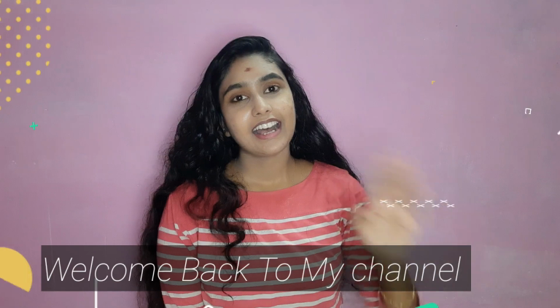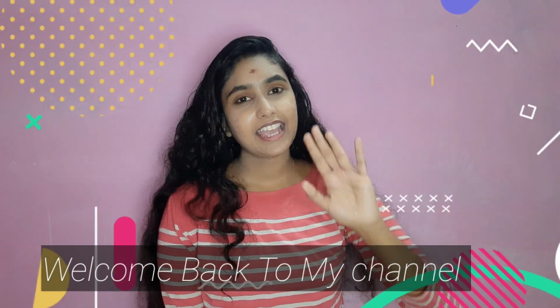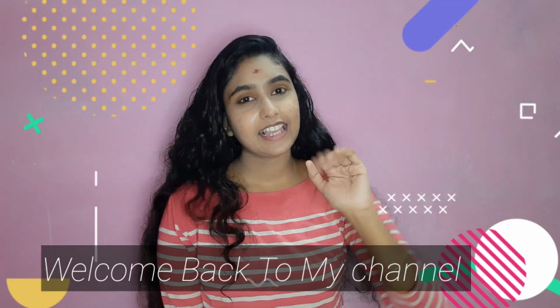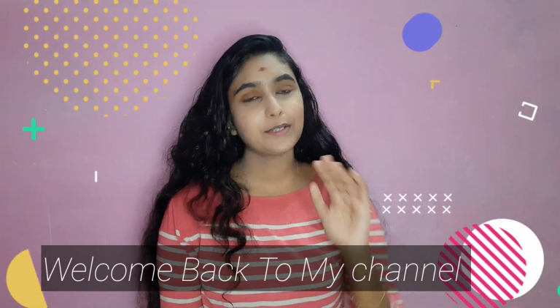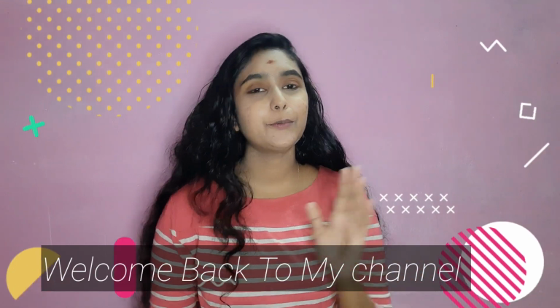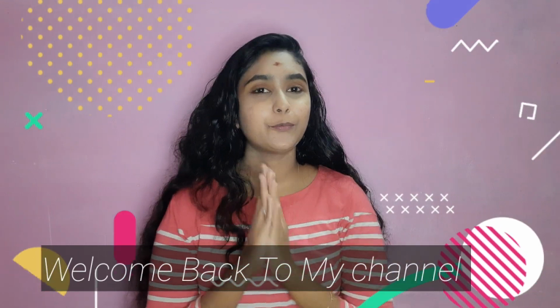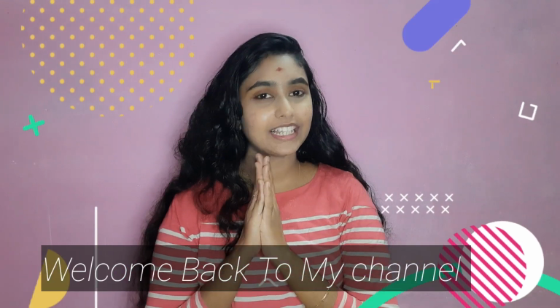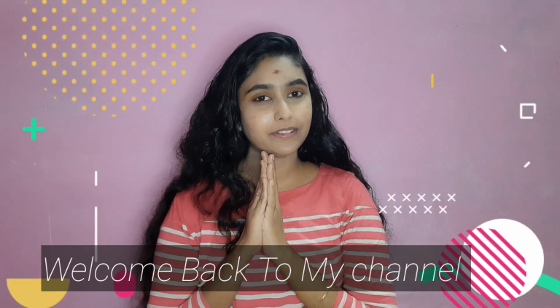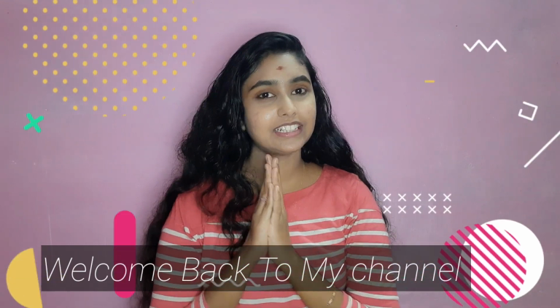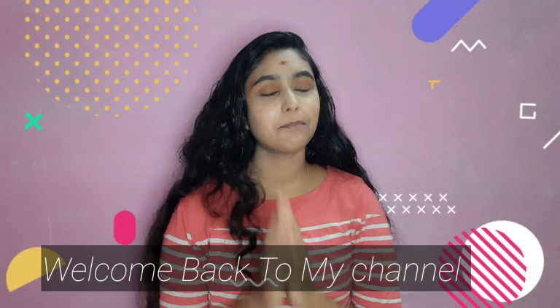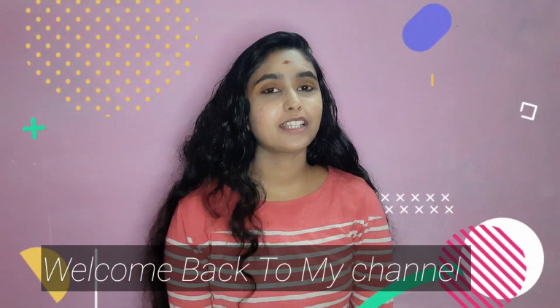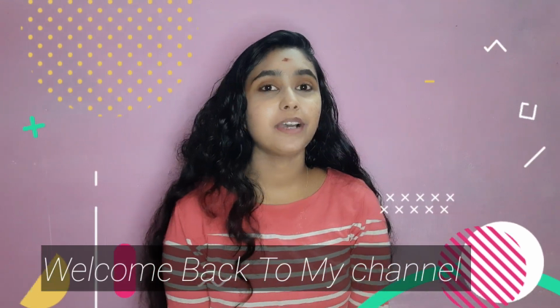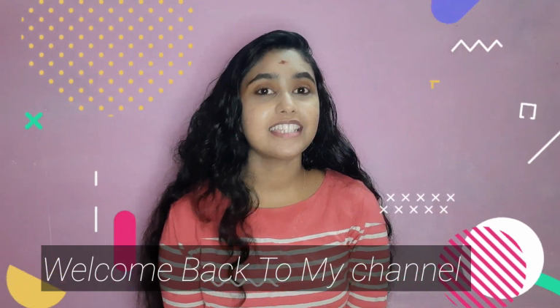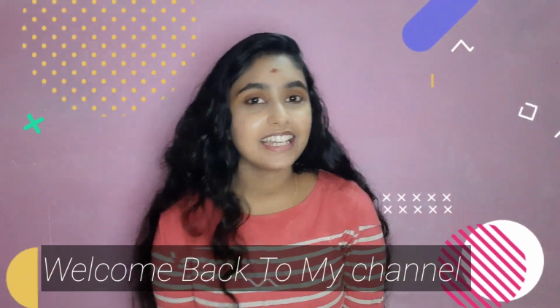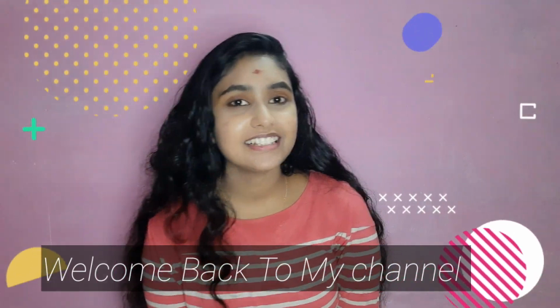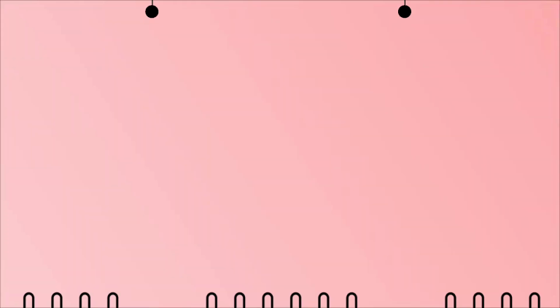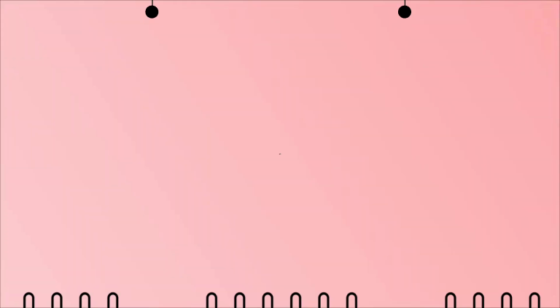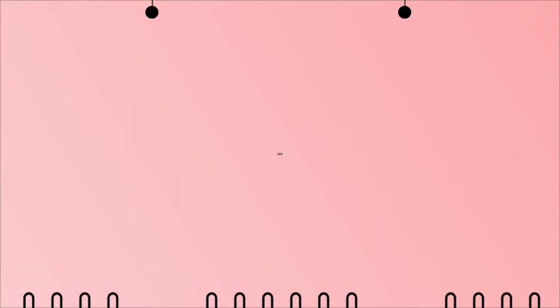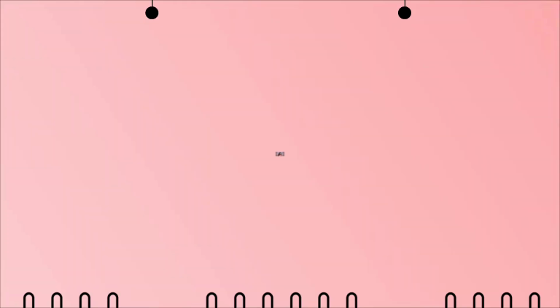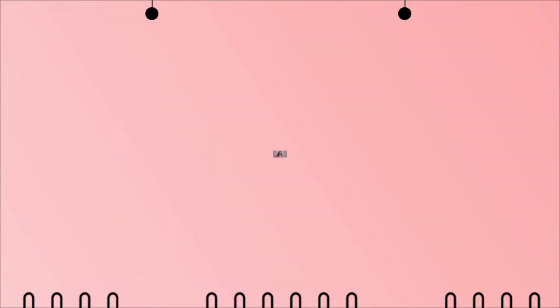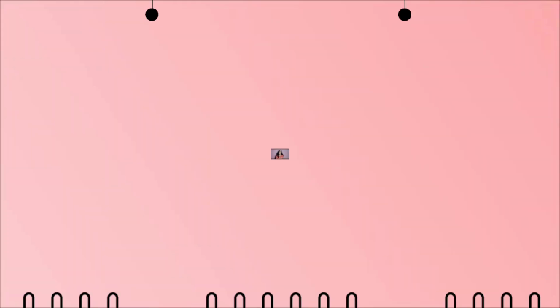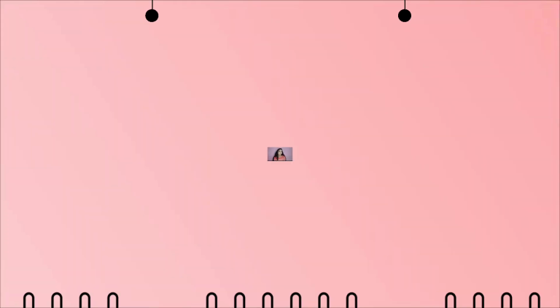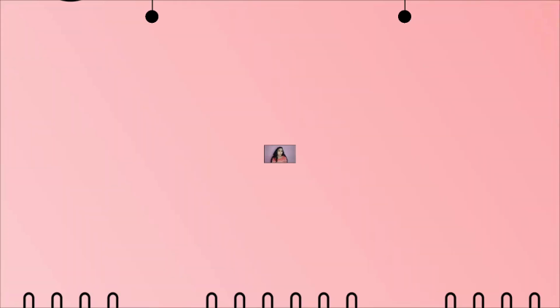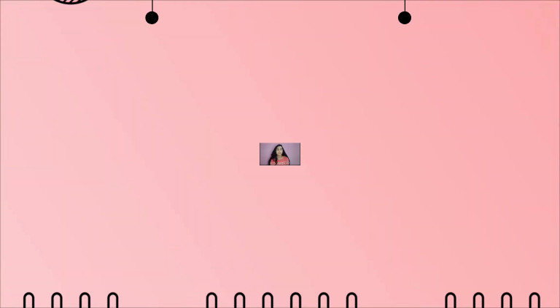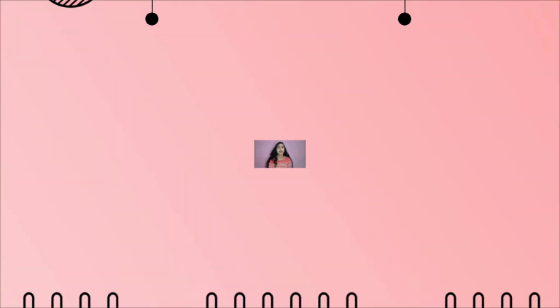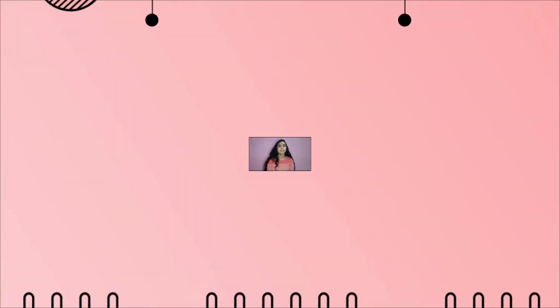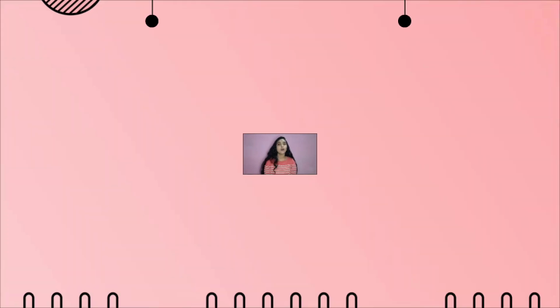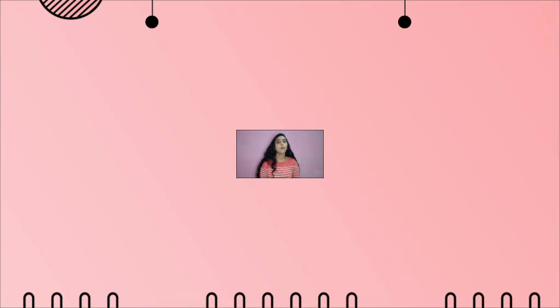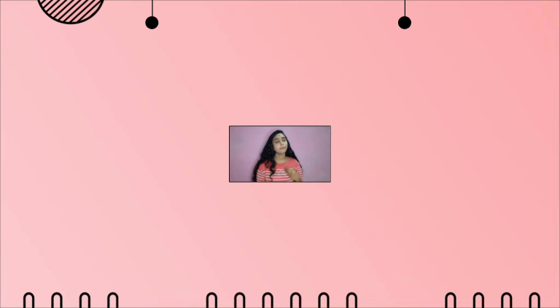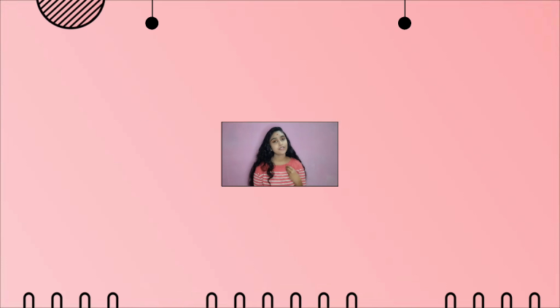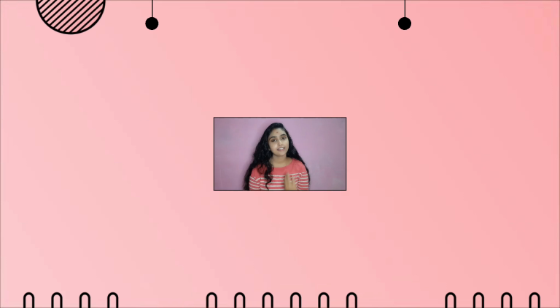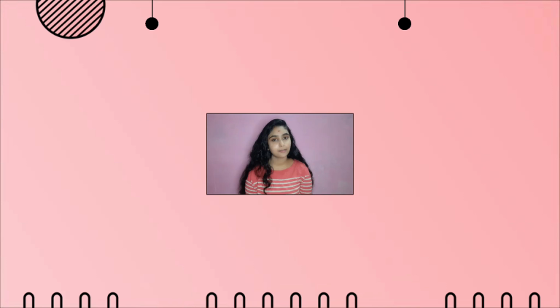Hi, welcome back to my channel! So, now I am going to show you what we are going to cover about open pore treatment.